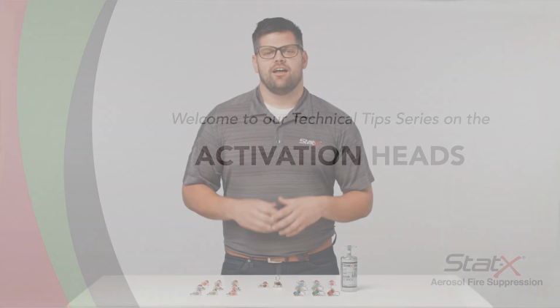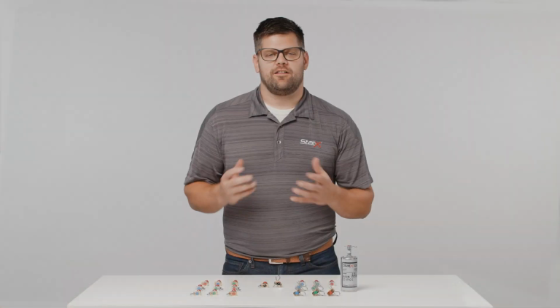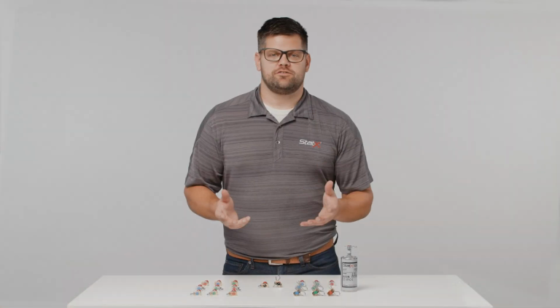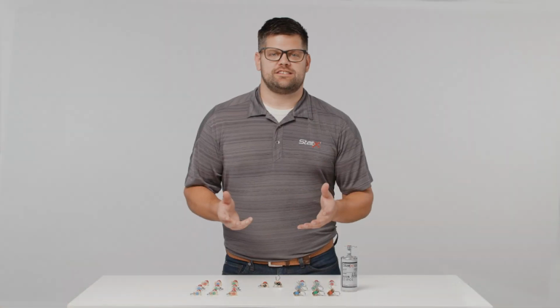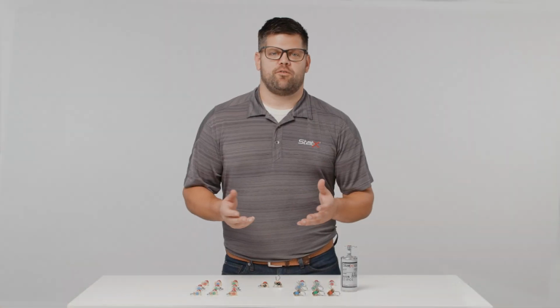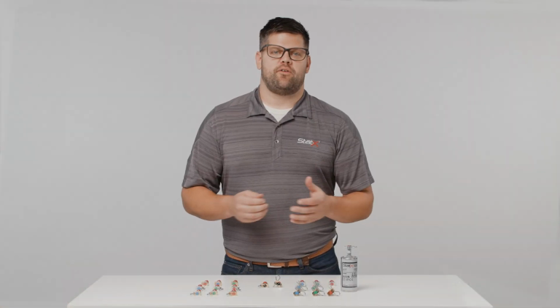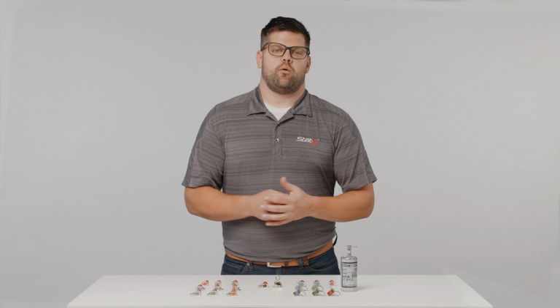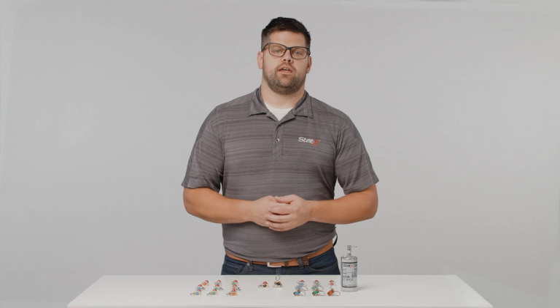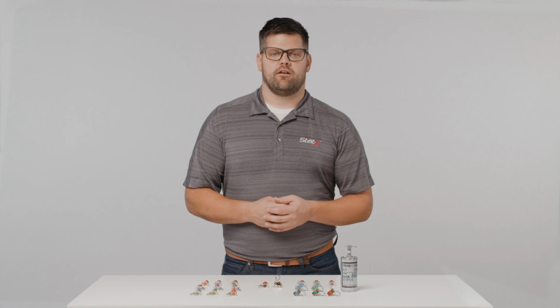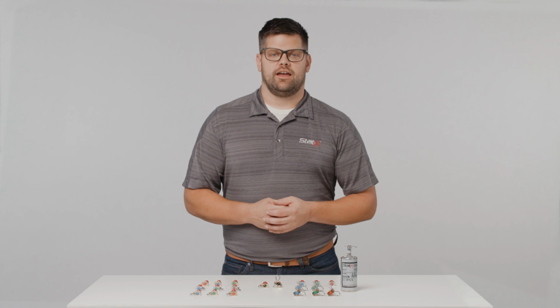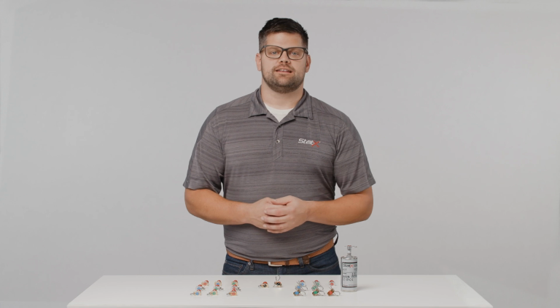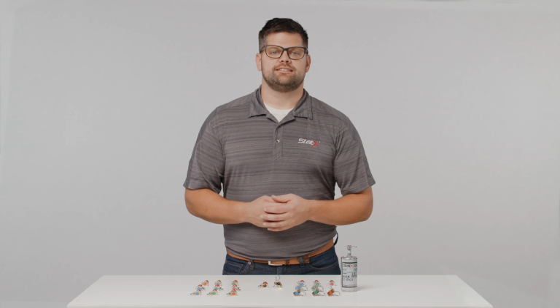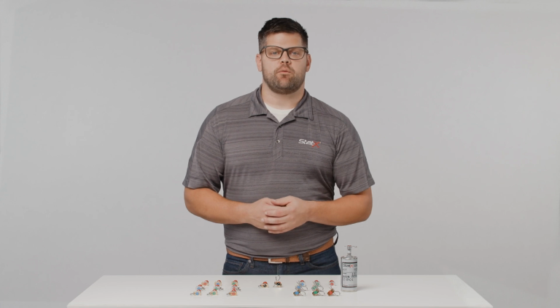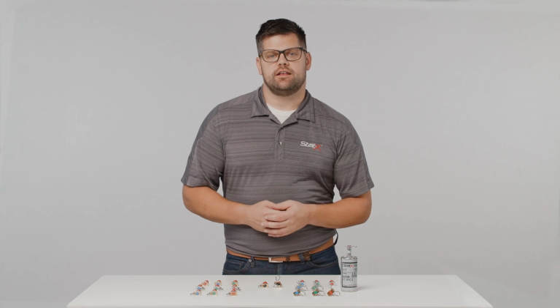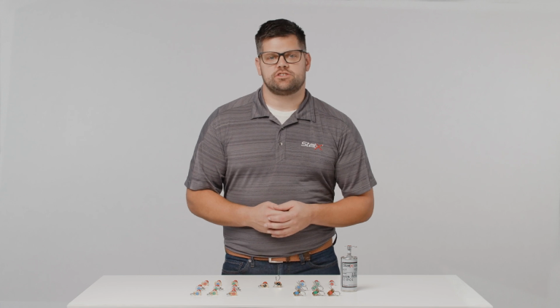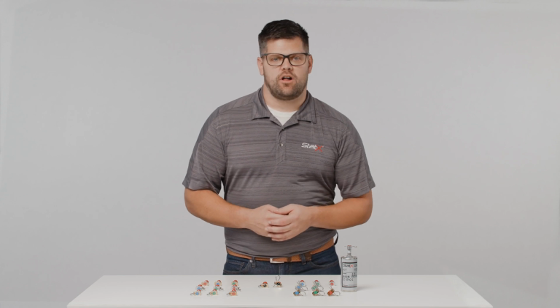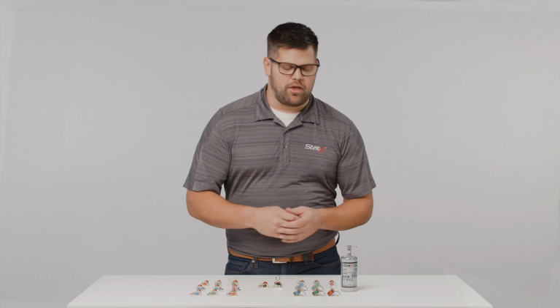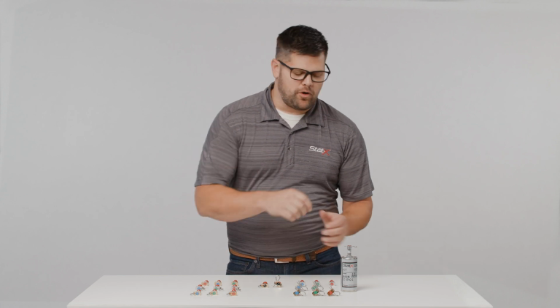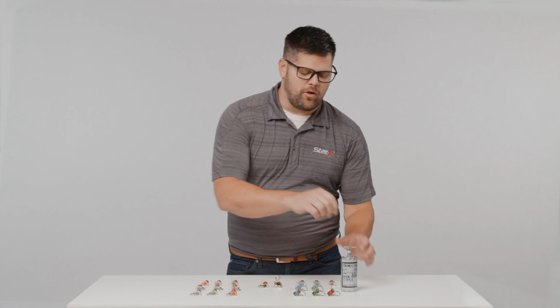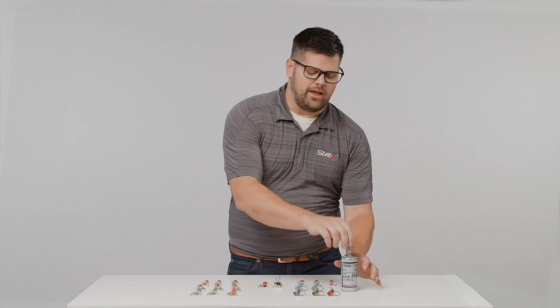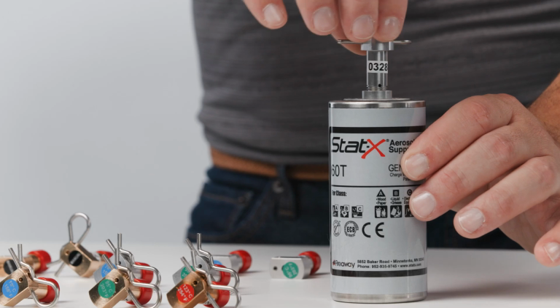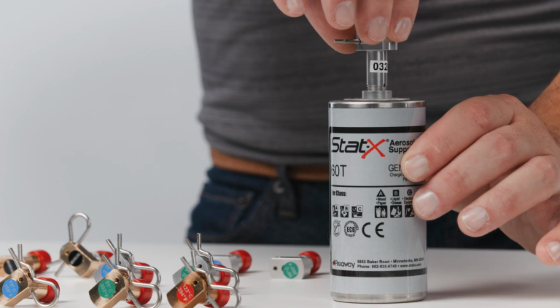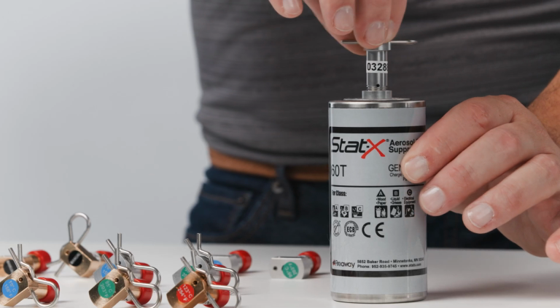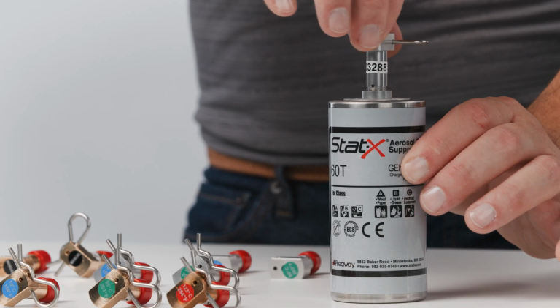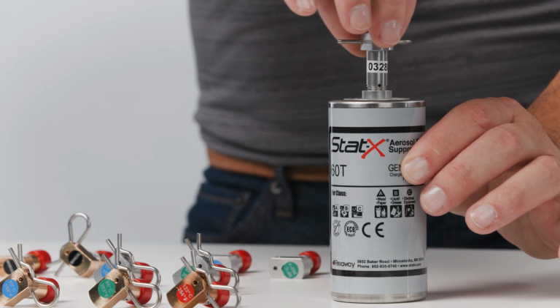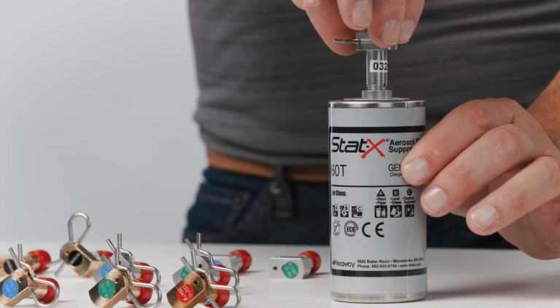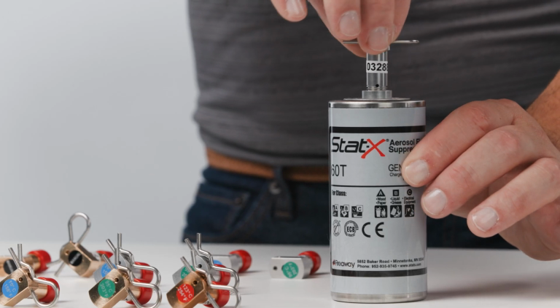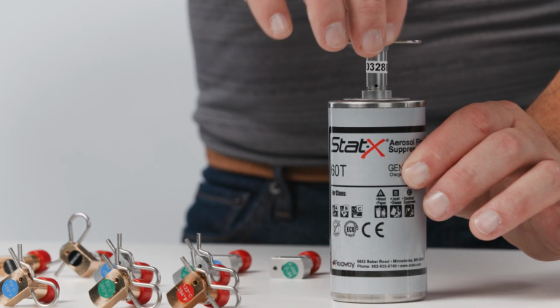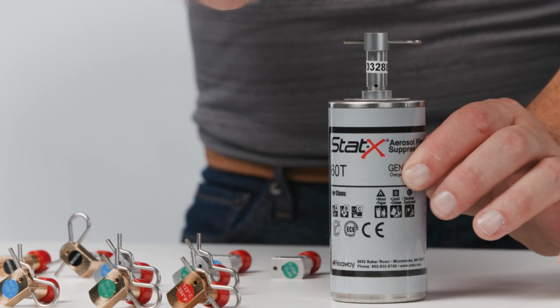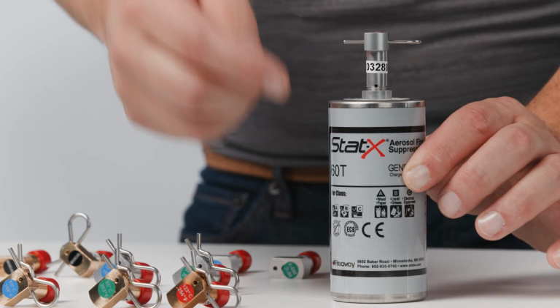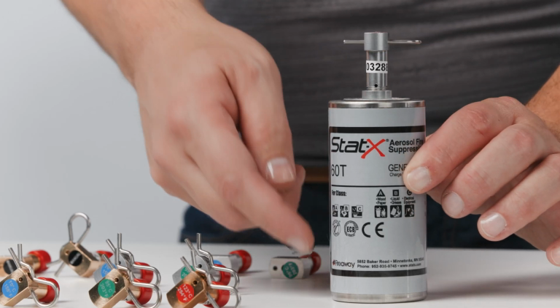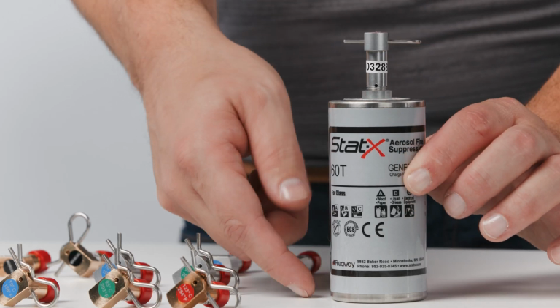Hello, Jason from Fireway here again. Today we're going to install a thermal head on a statics generator.